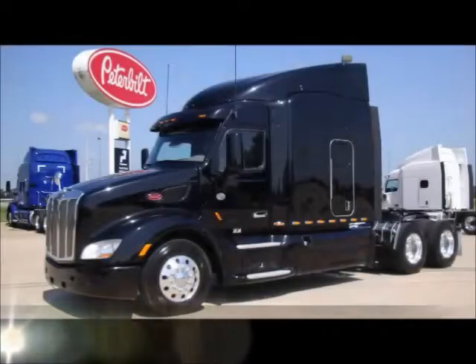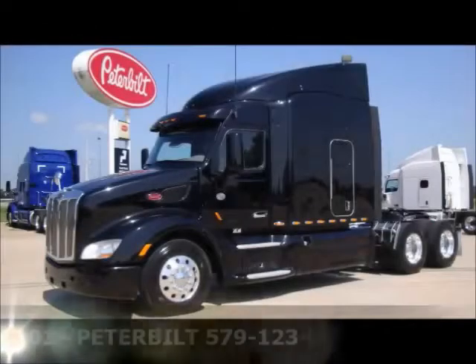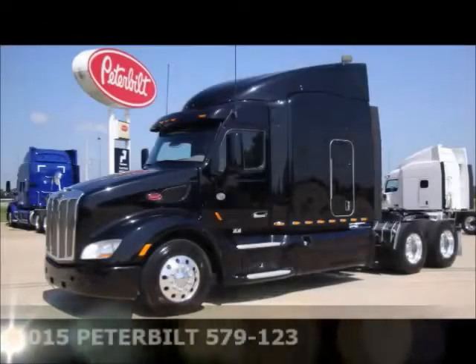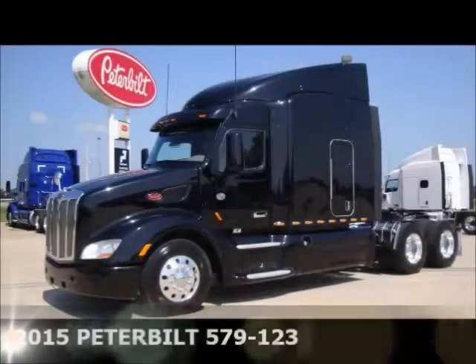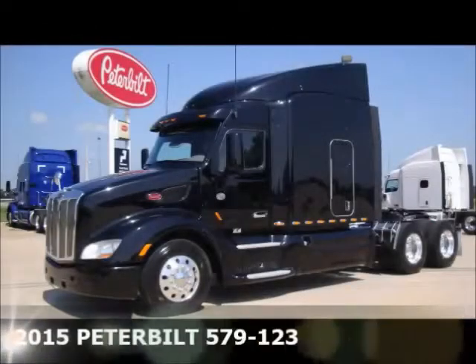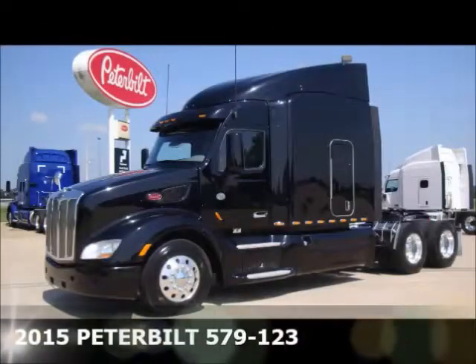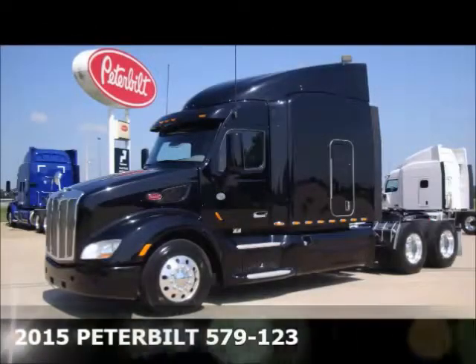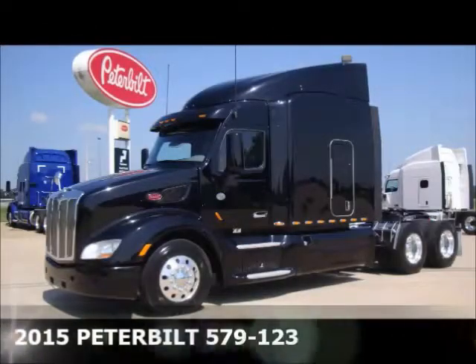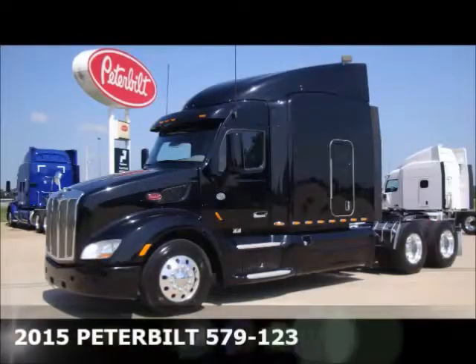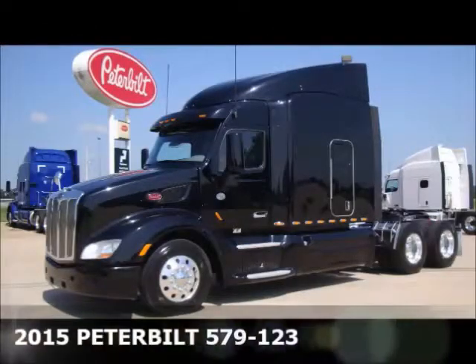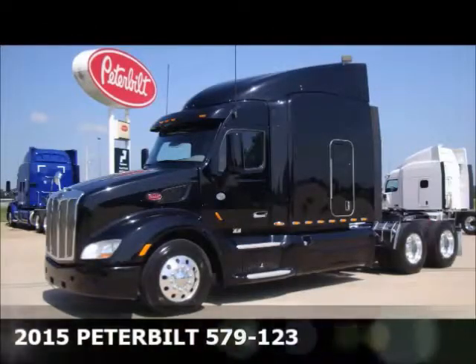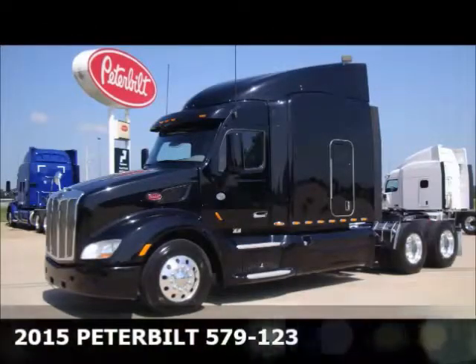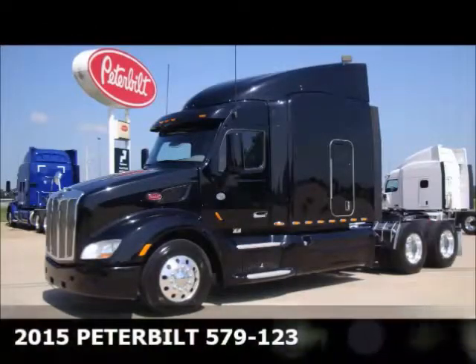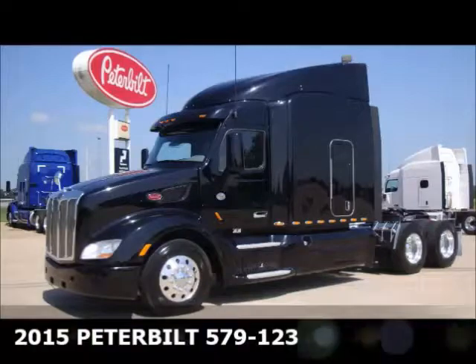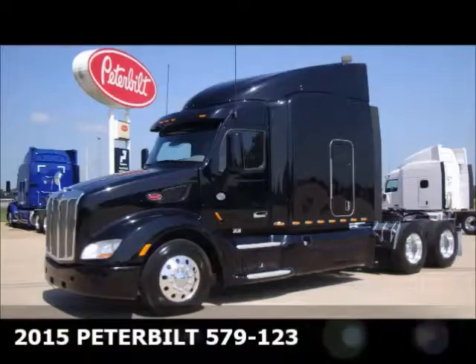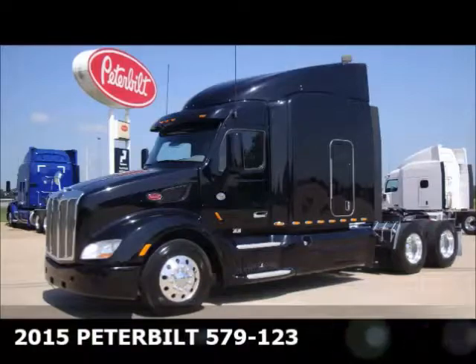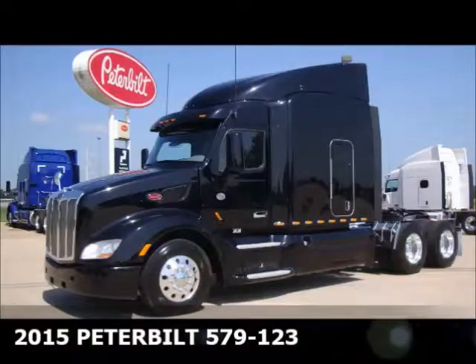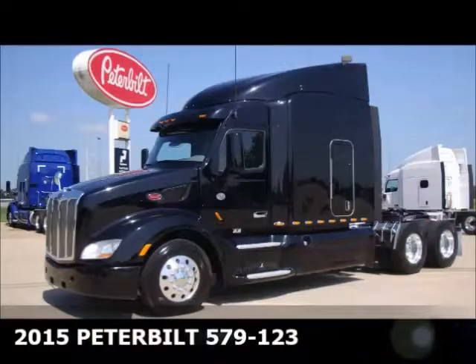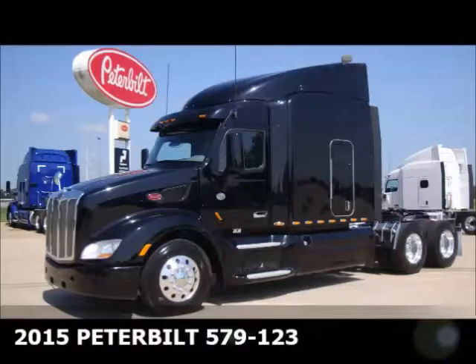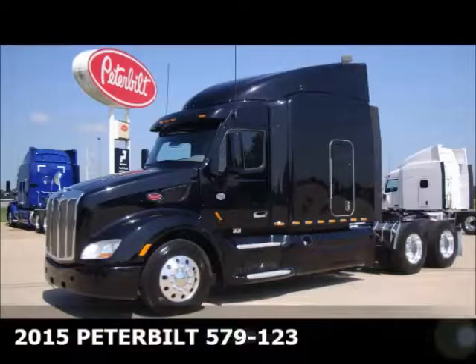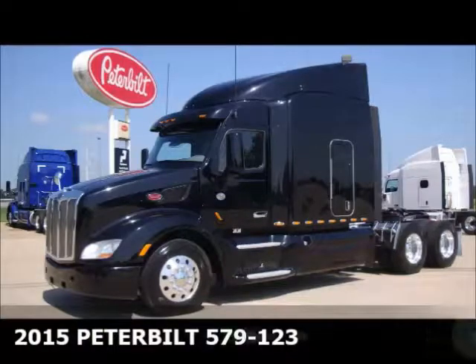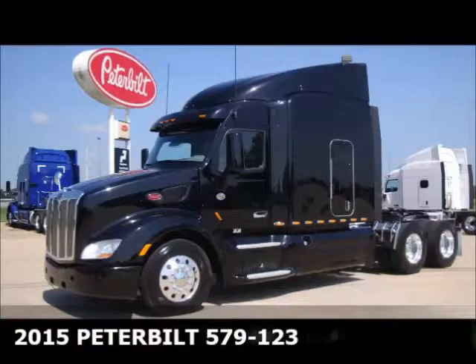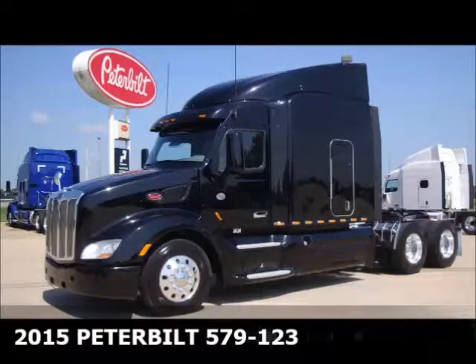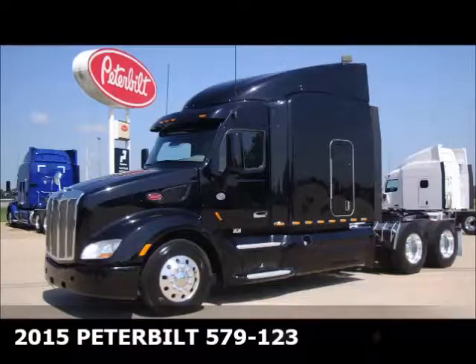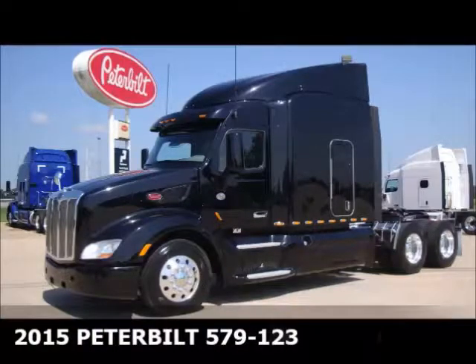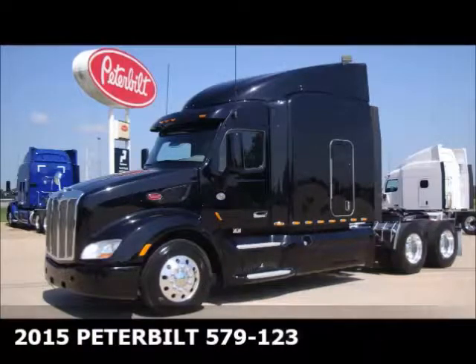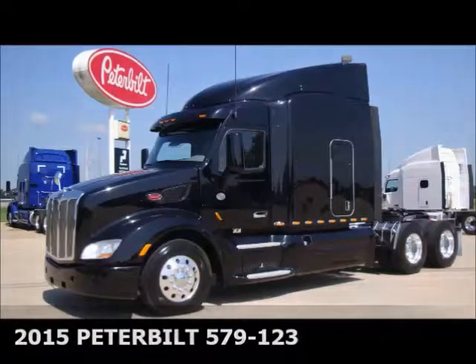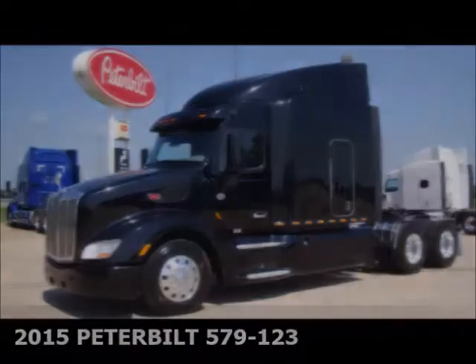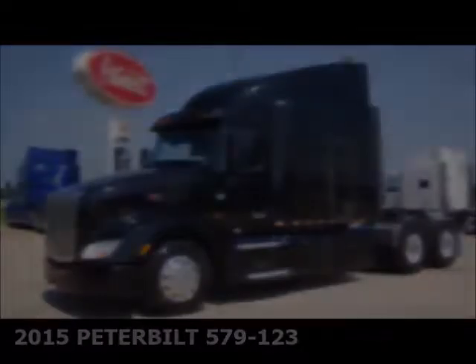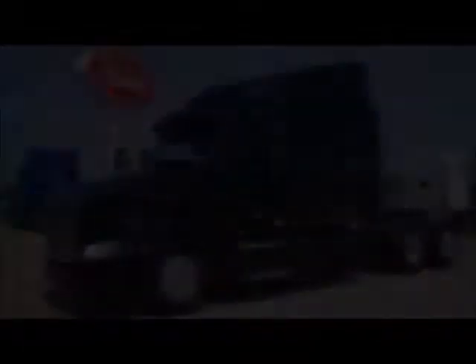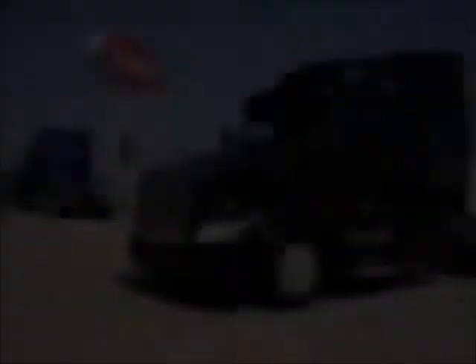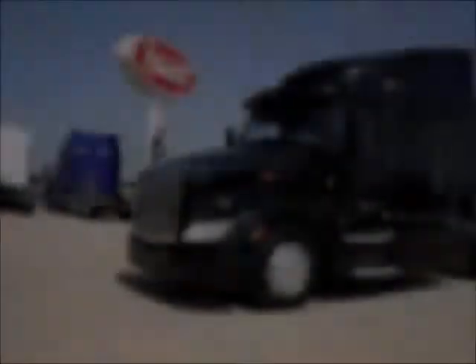Introducing our 2015 Peterbilt 579 Trade Group, a perfect fit for a fleet or owner-operator.